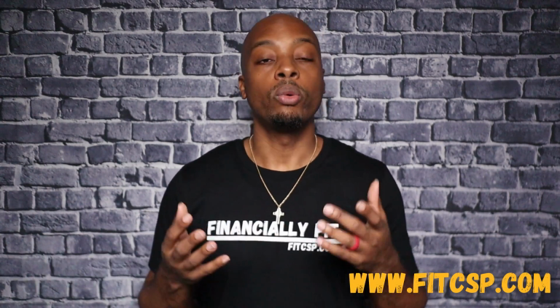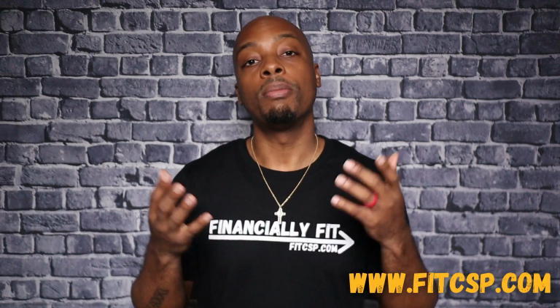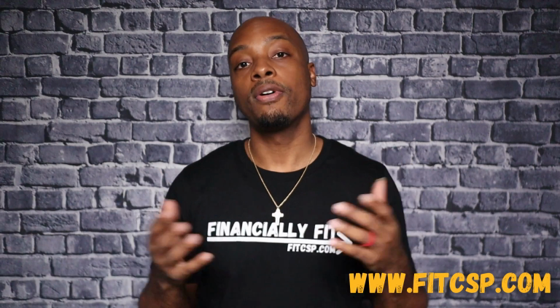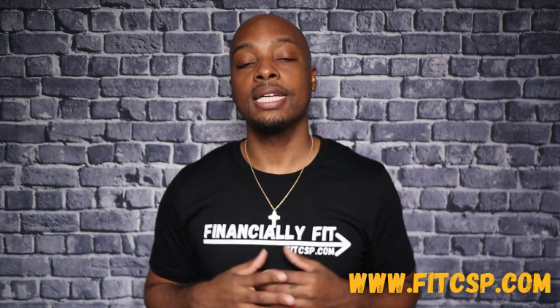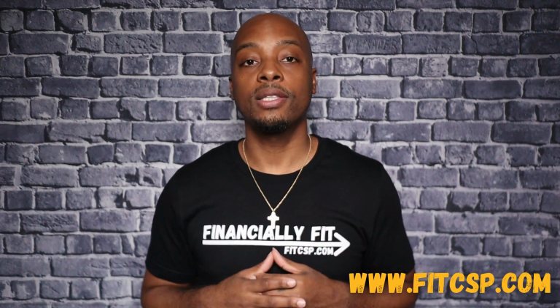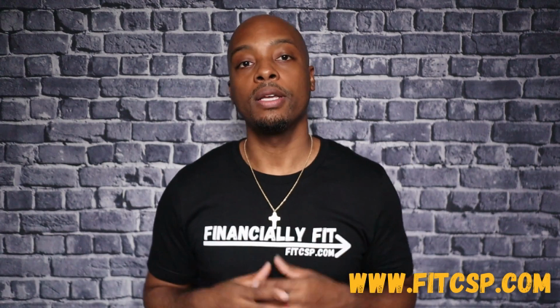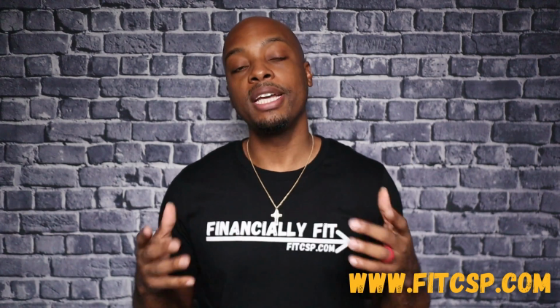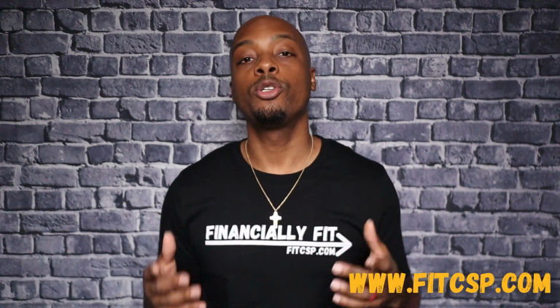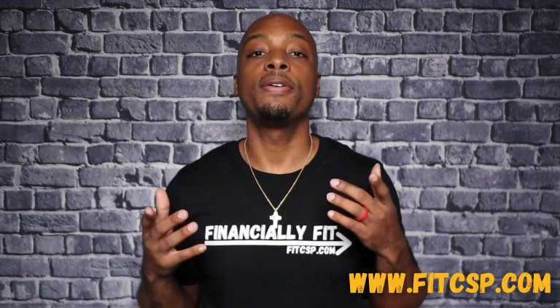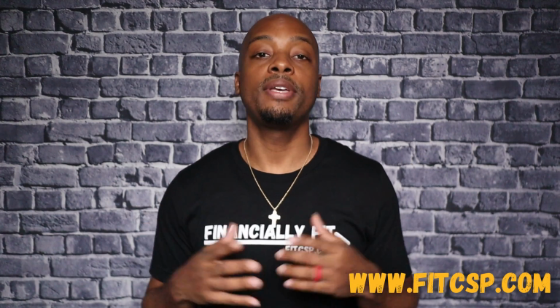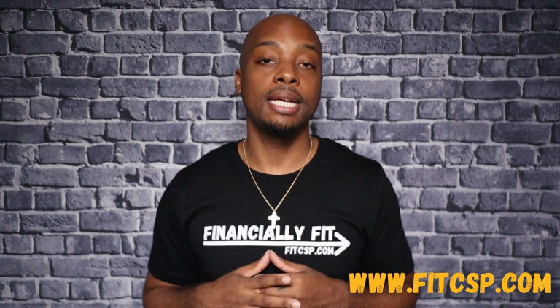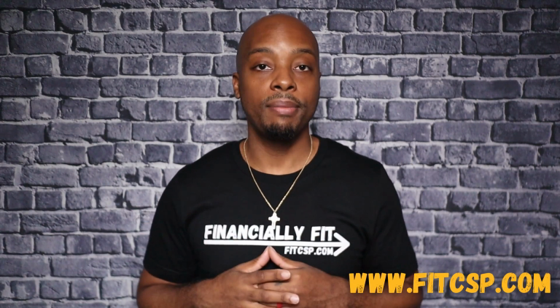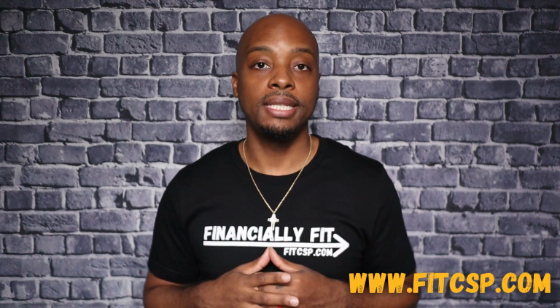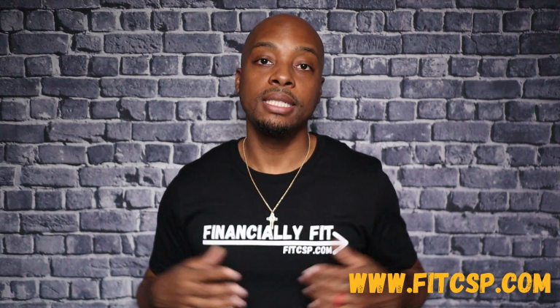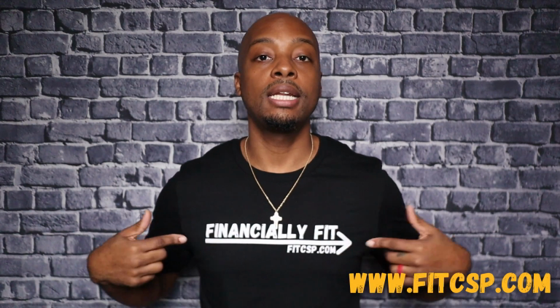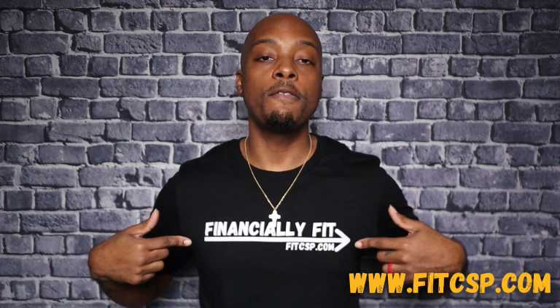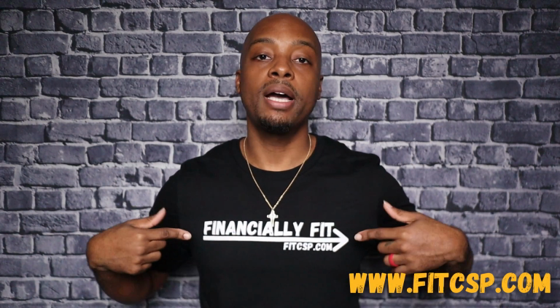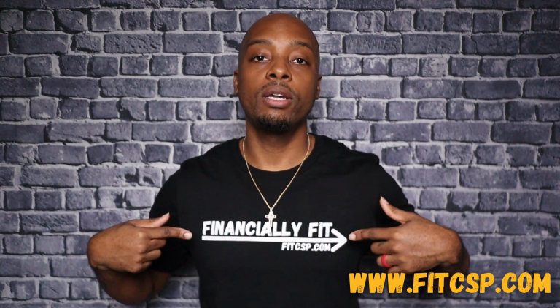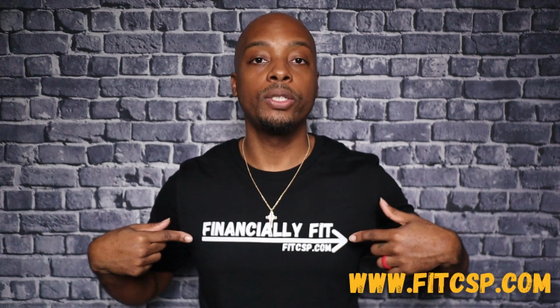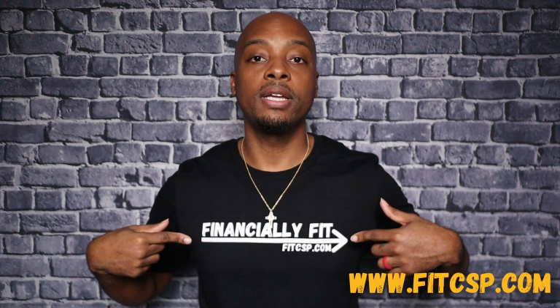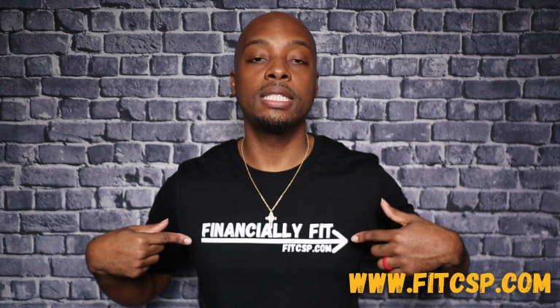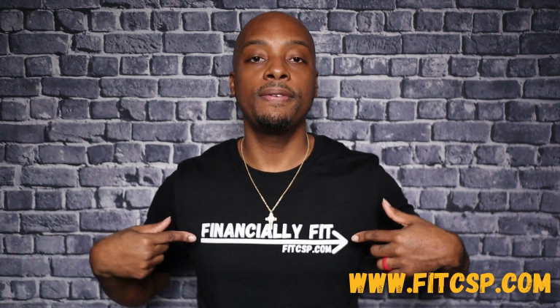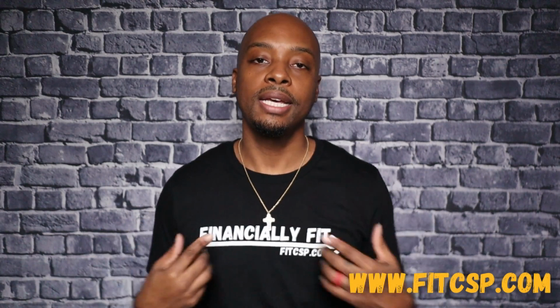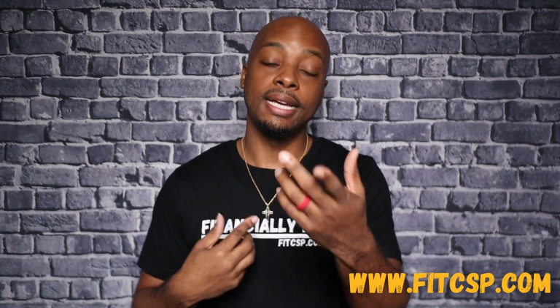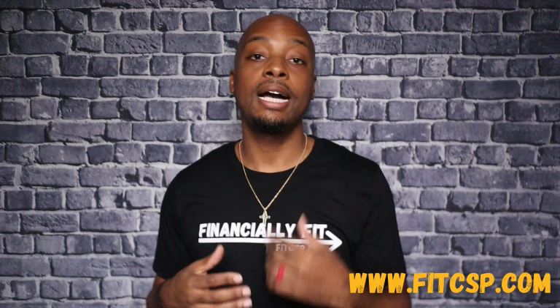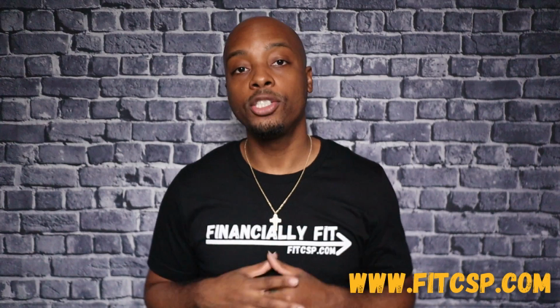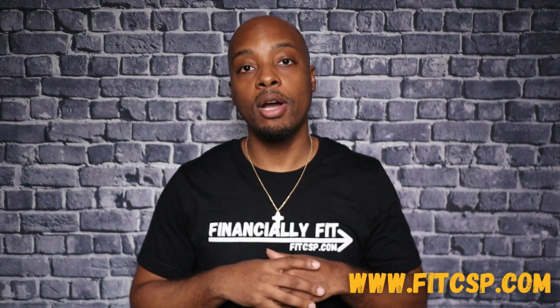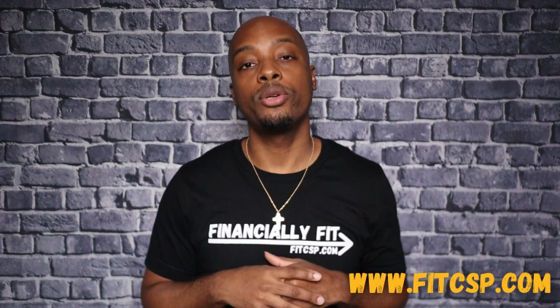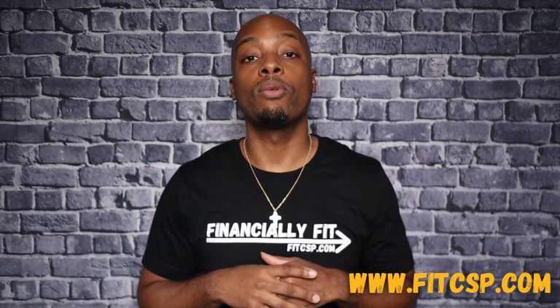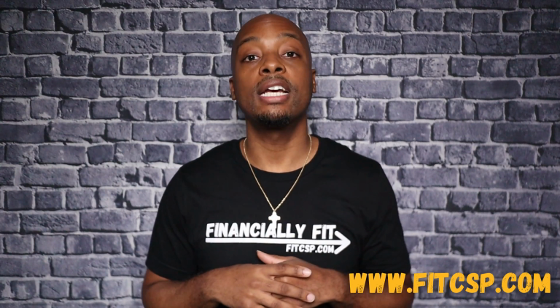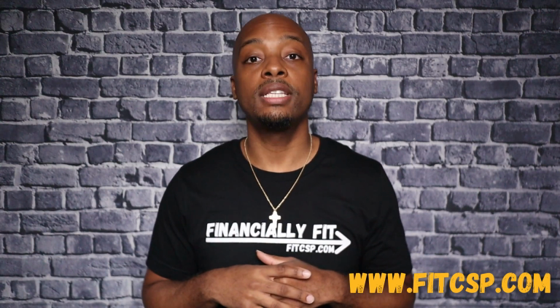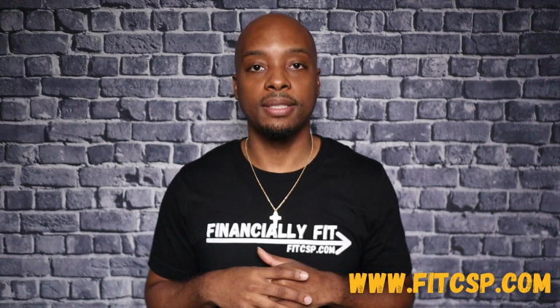Well, before I get started, make sure you put 'fit' in the comment section to let everybody know that you're financially fit, and I'll let you know how to do it right after this.